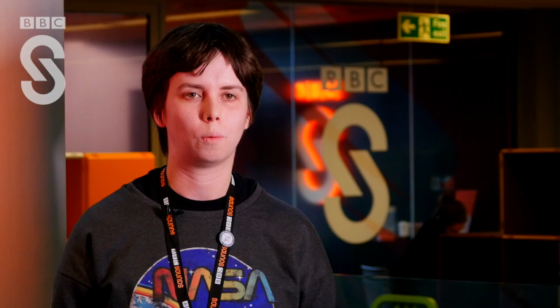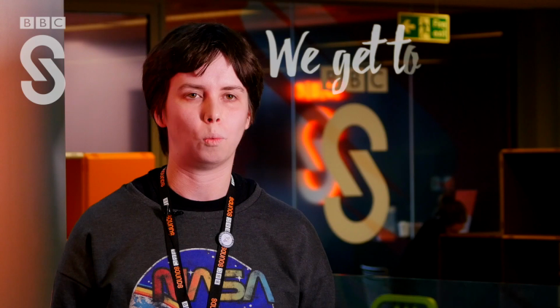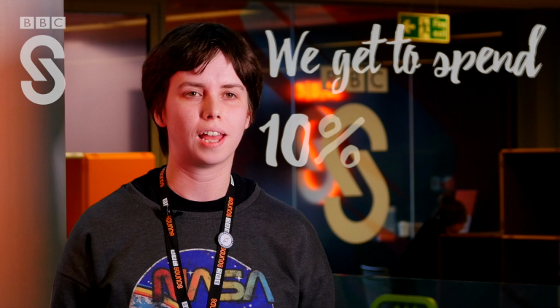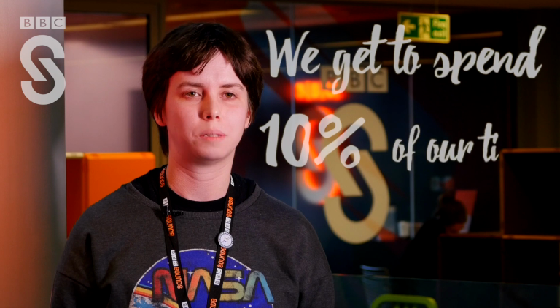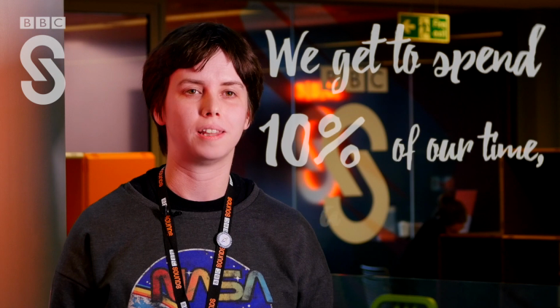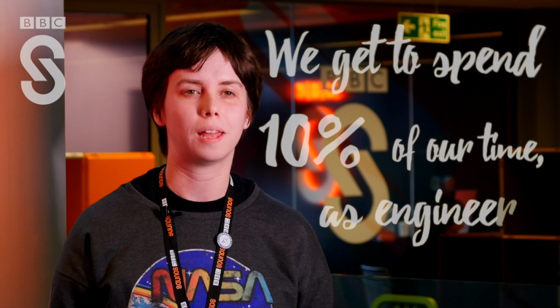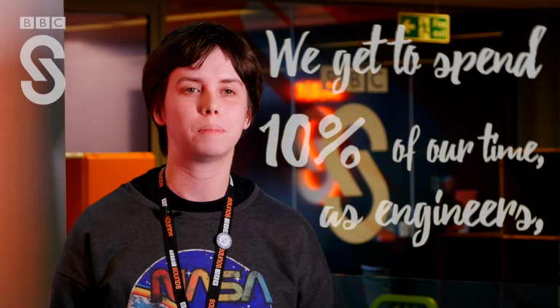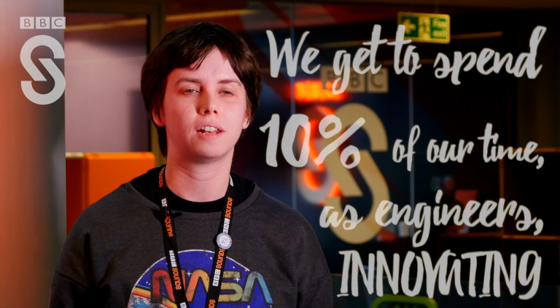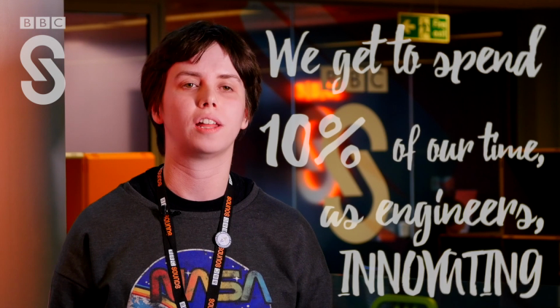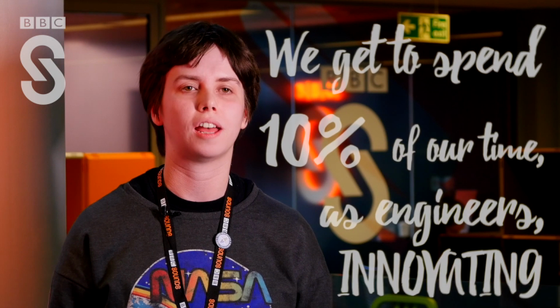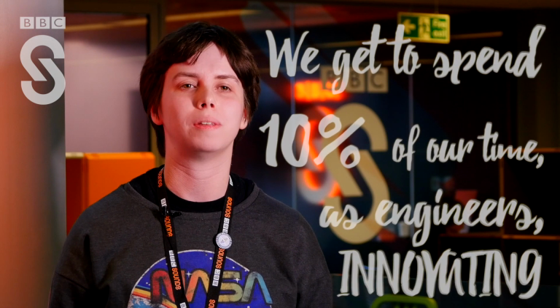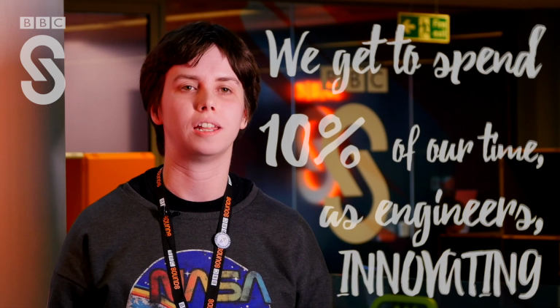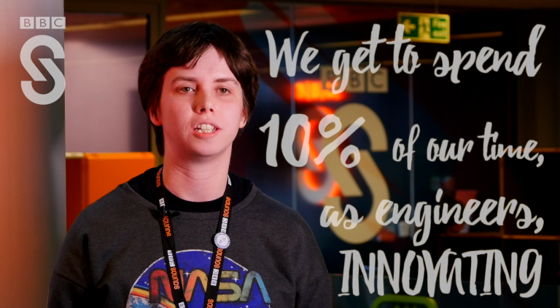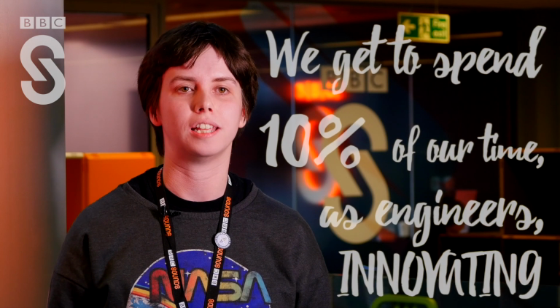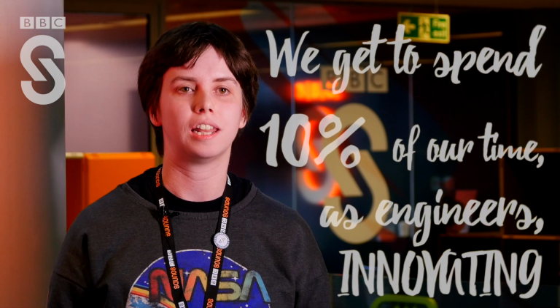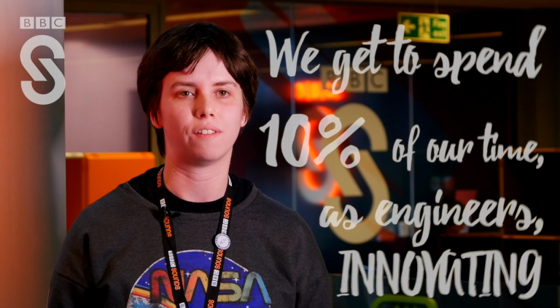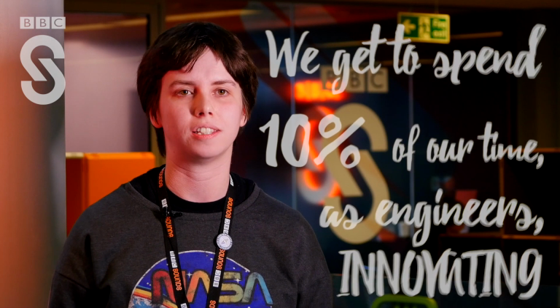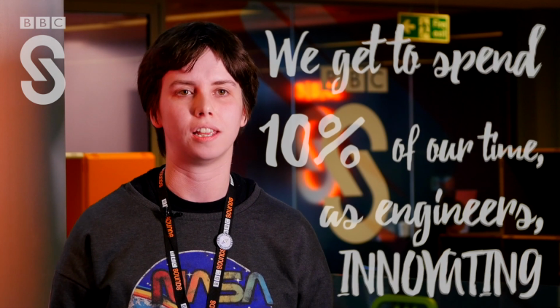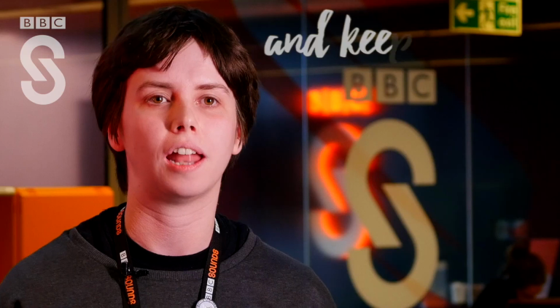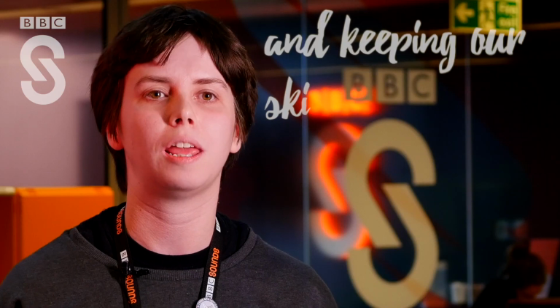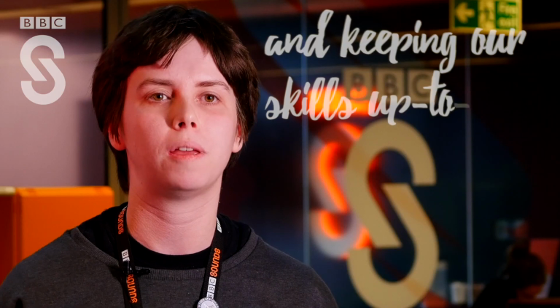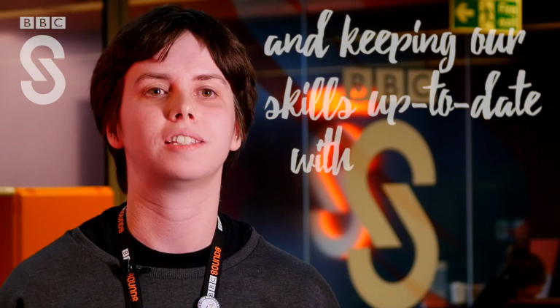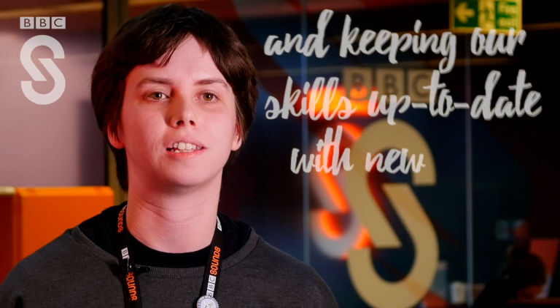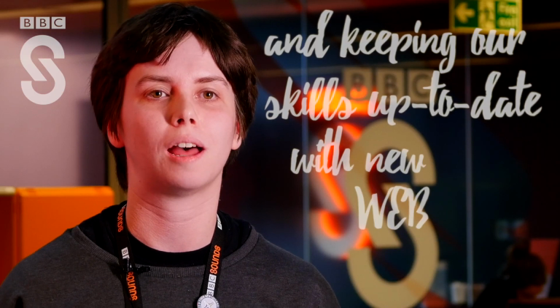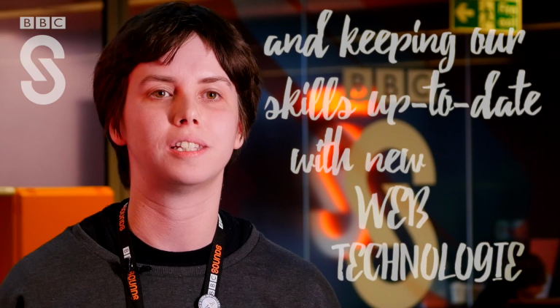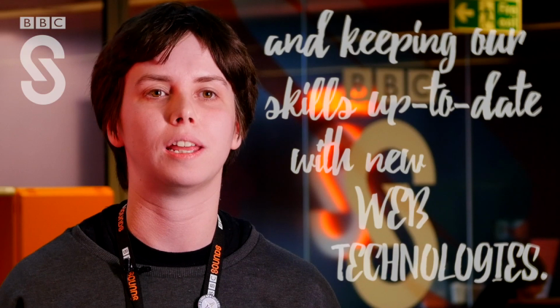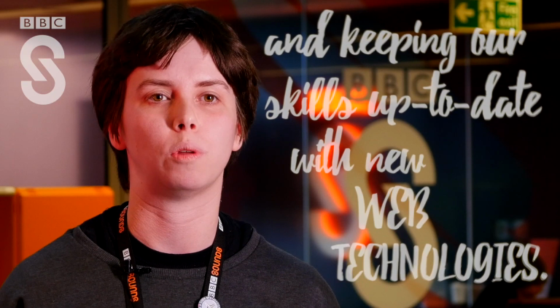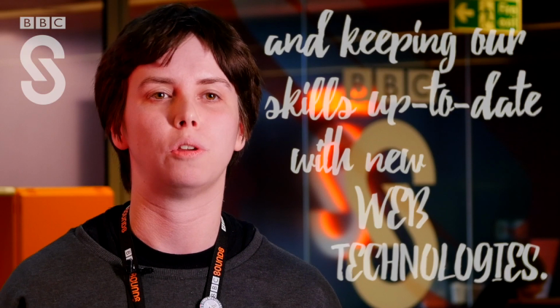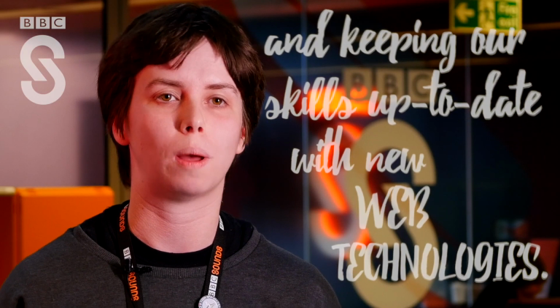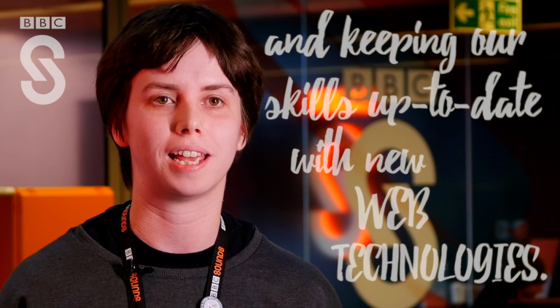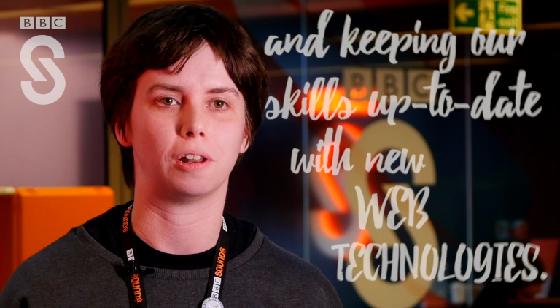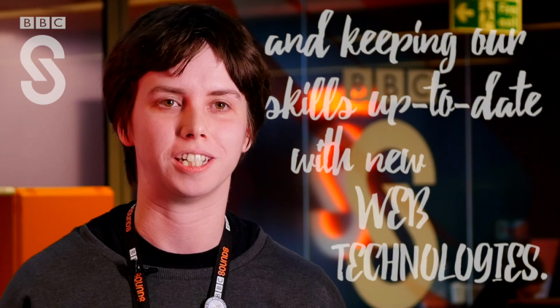We get to spend 10% of our time as engineers innovating and keeping our skills up-to-date with new web technologies.